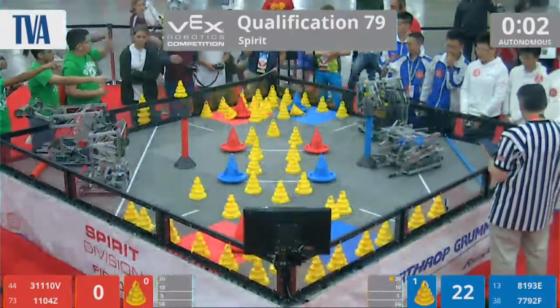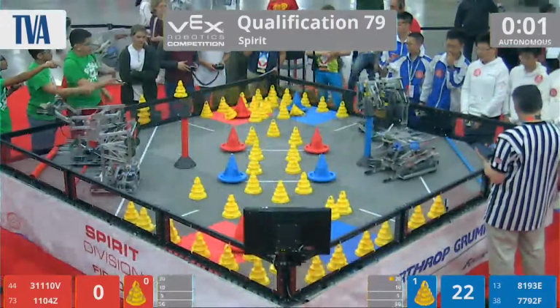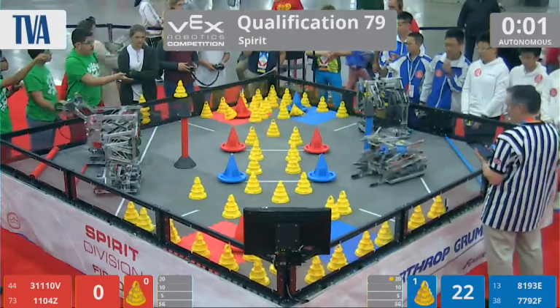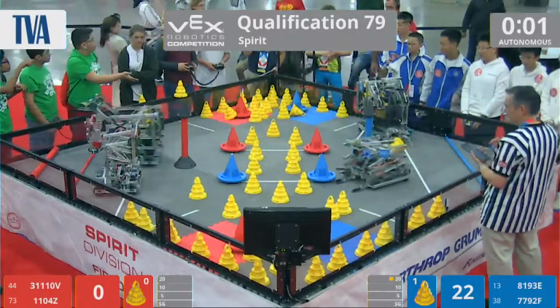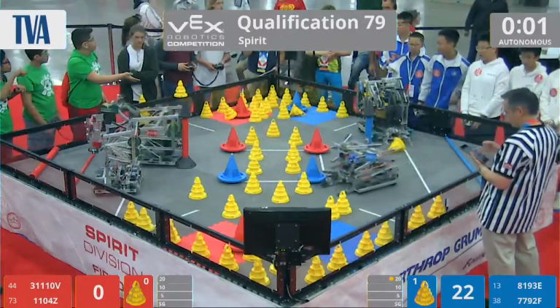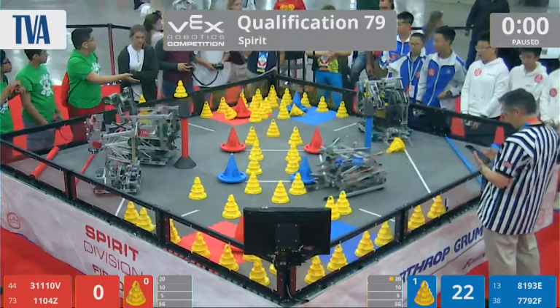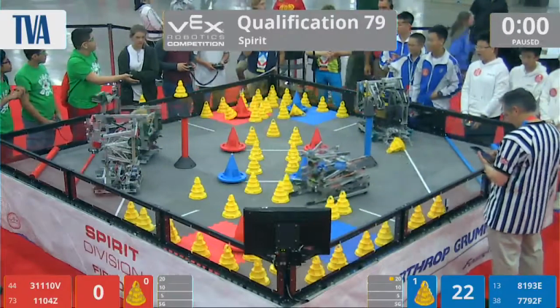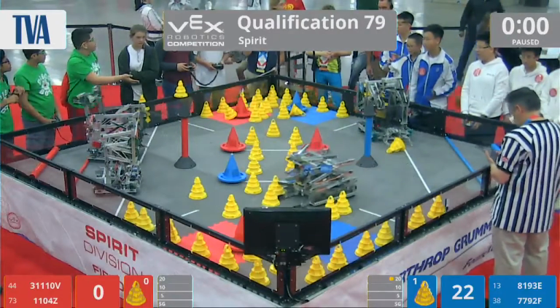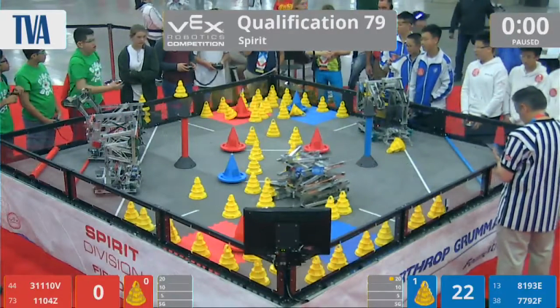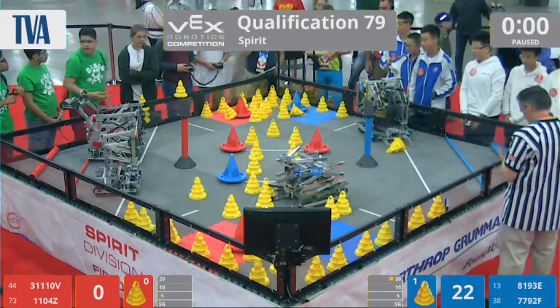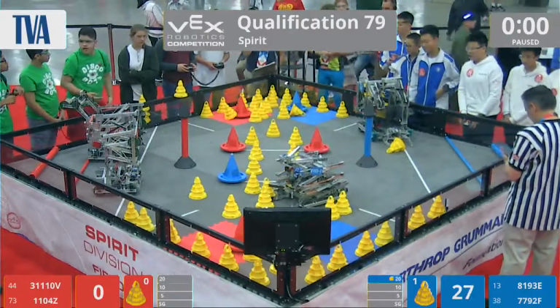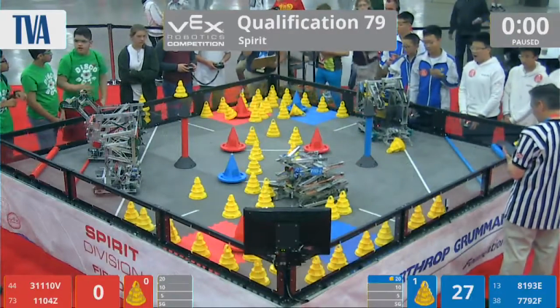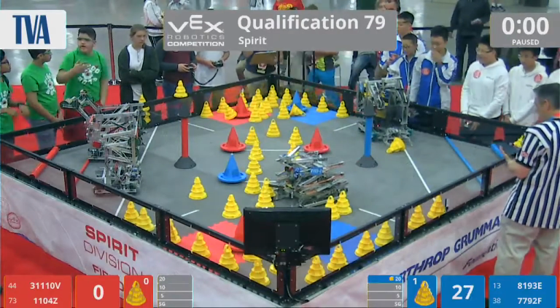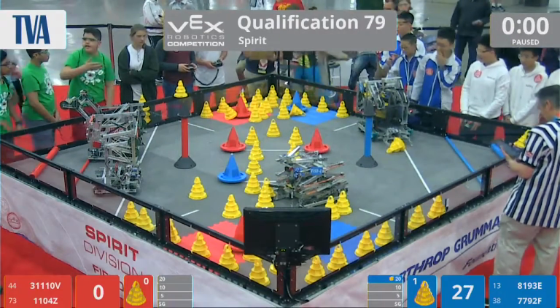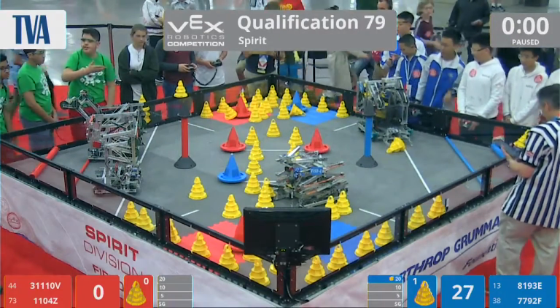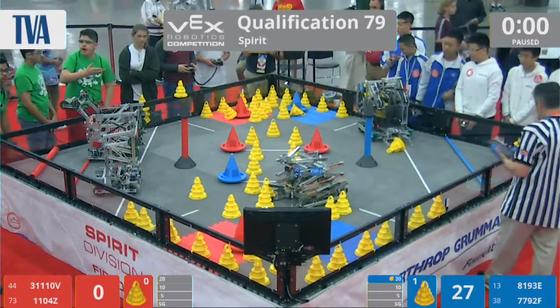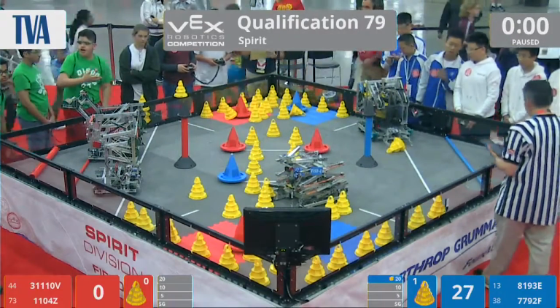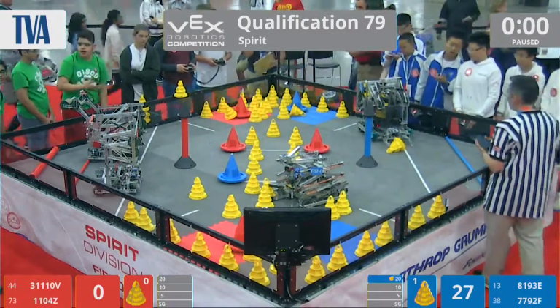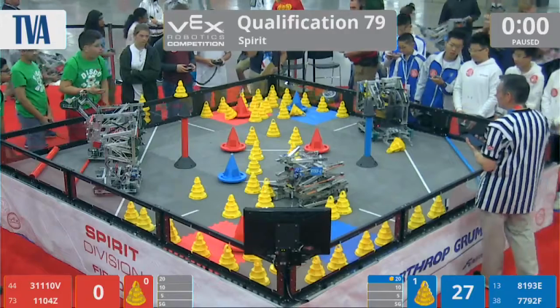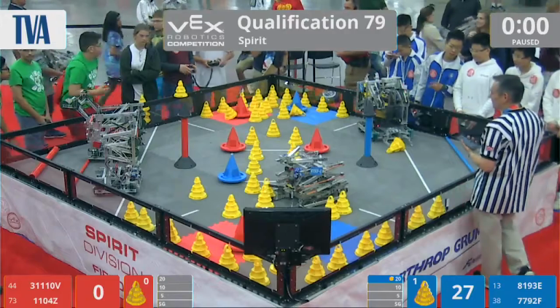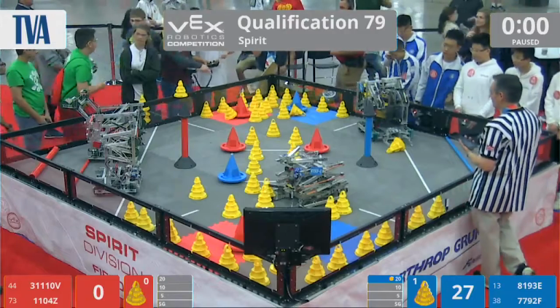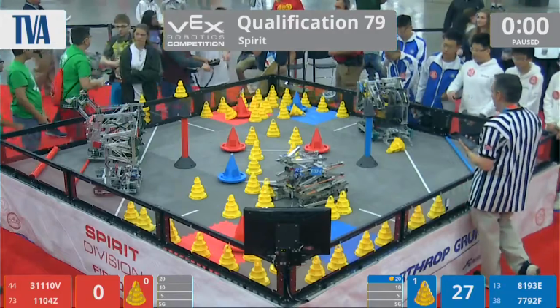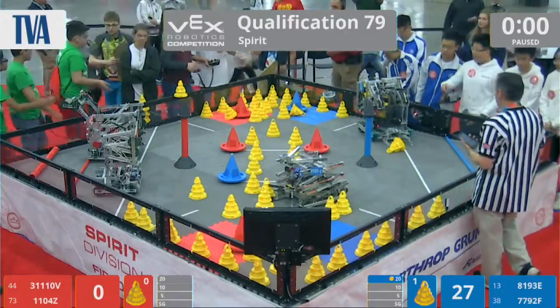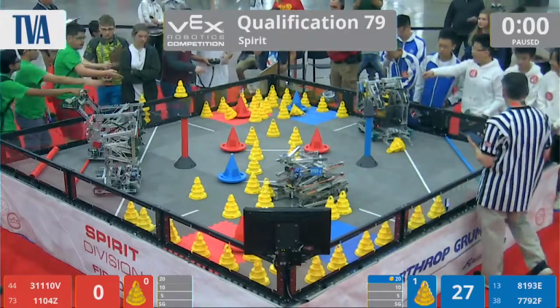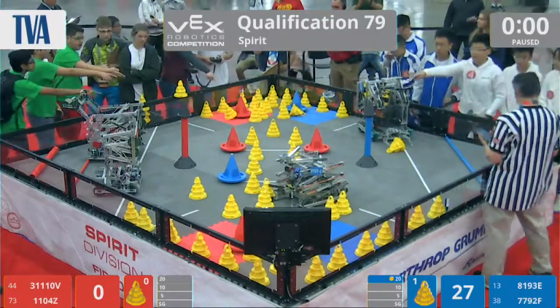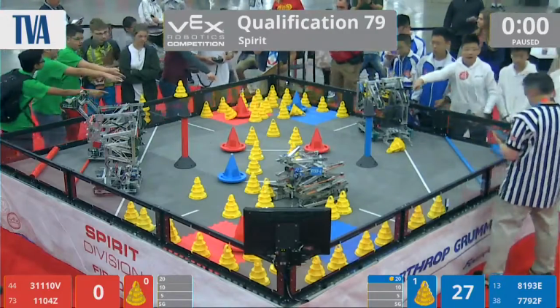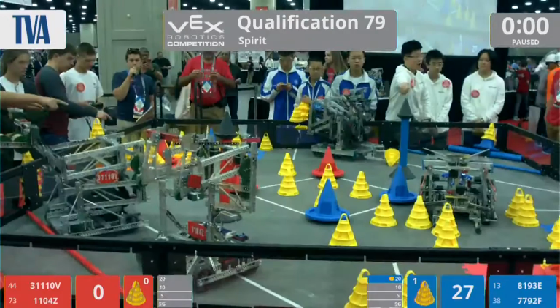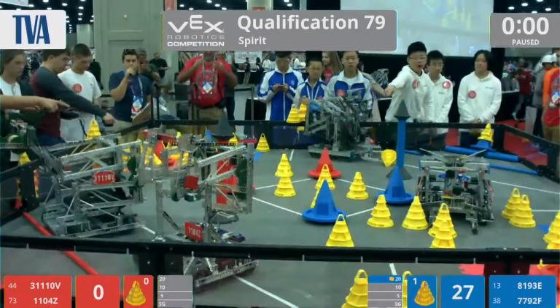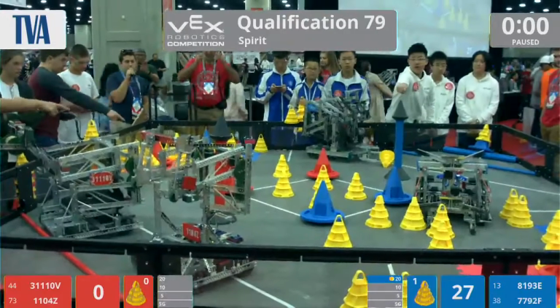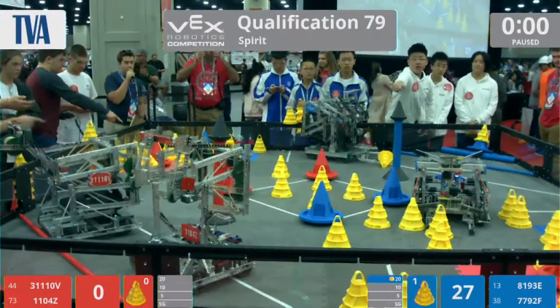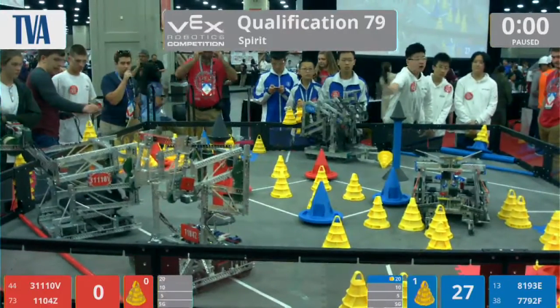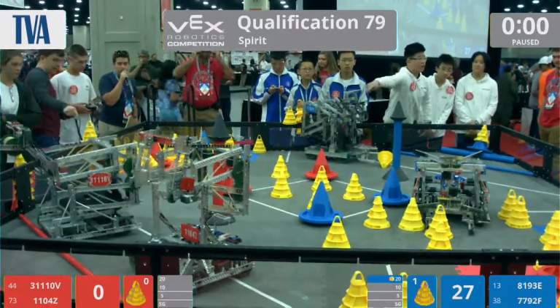It looks like 3111-0V coming back empty-handed. Their Red Alliance partner also empty-handed, back towards their zones.